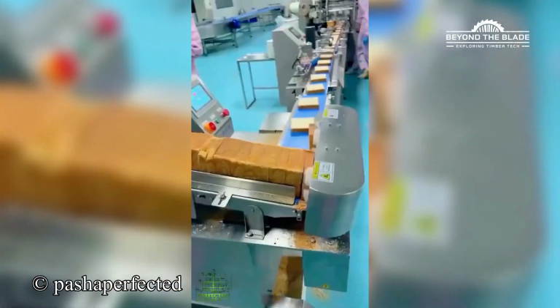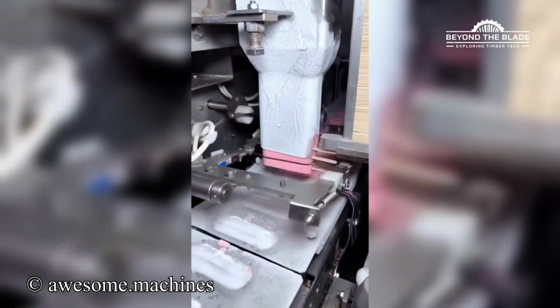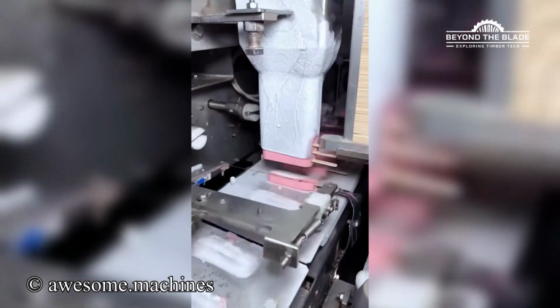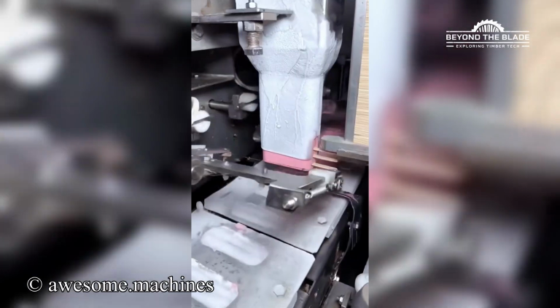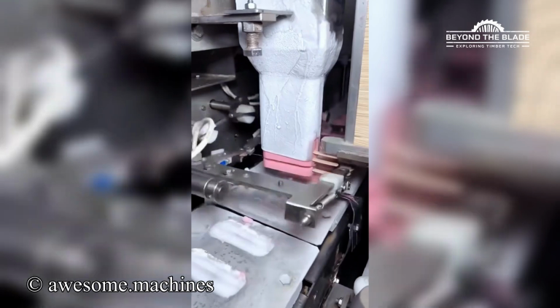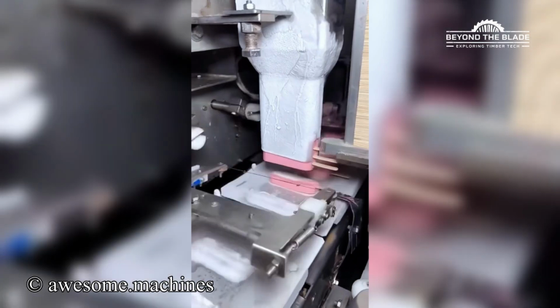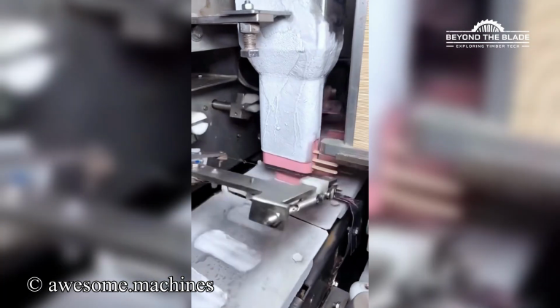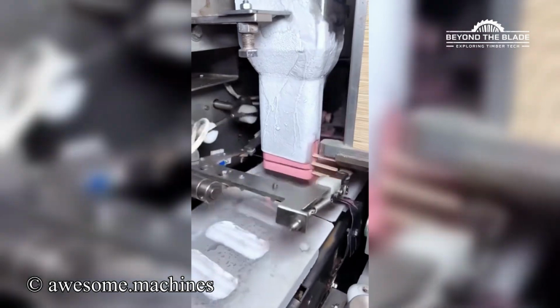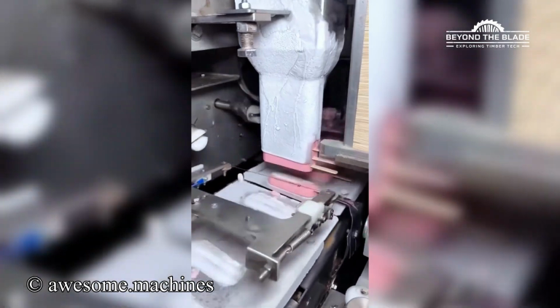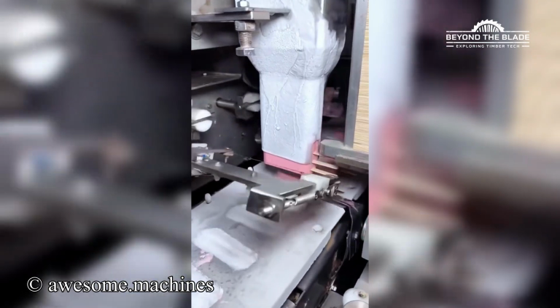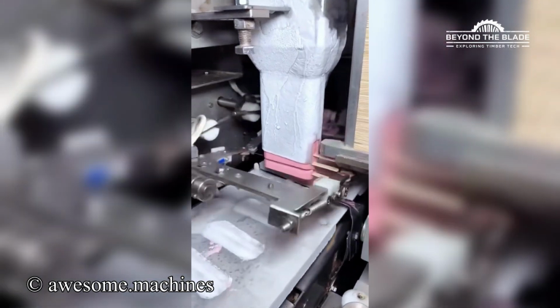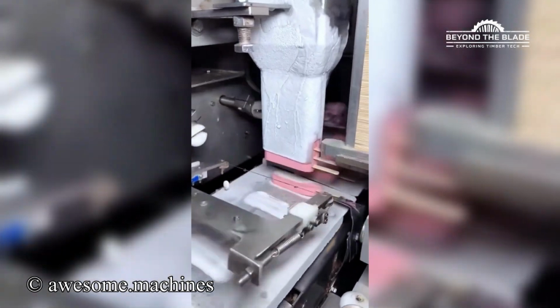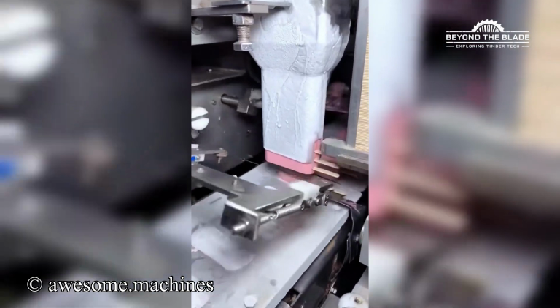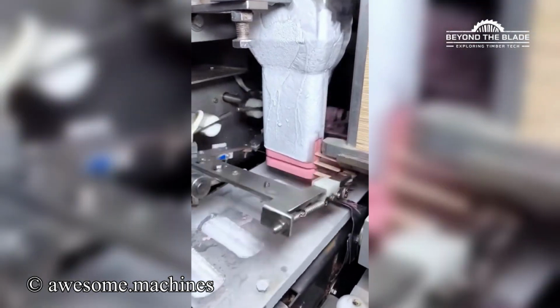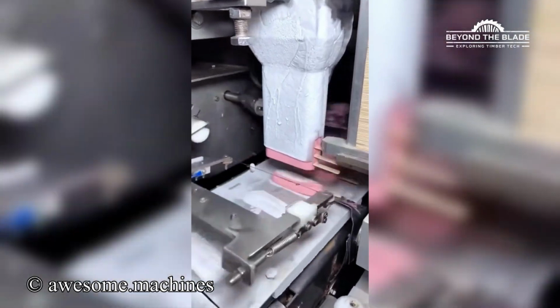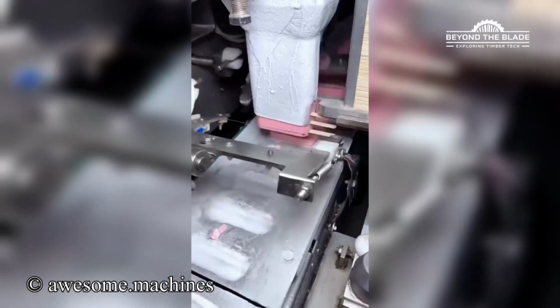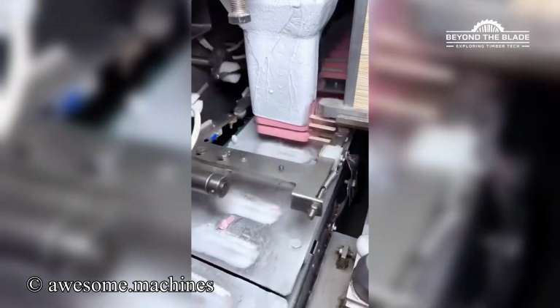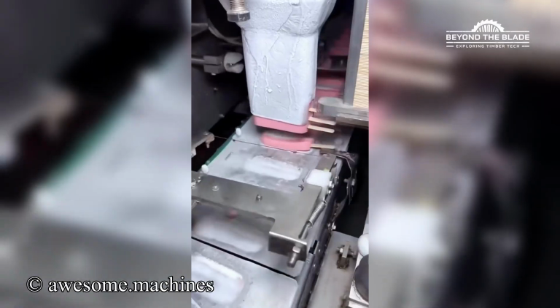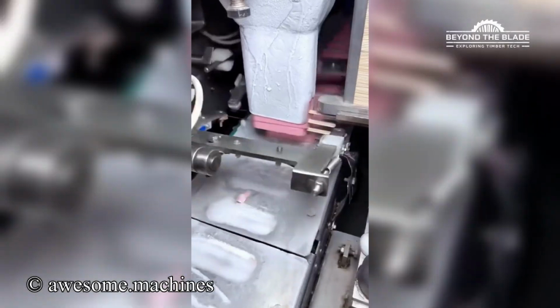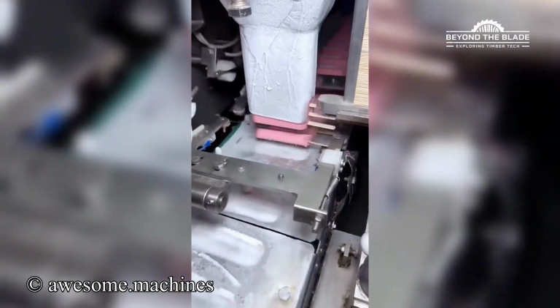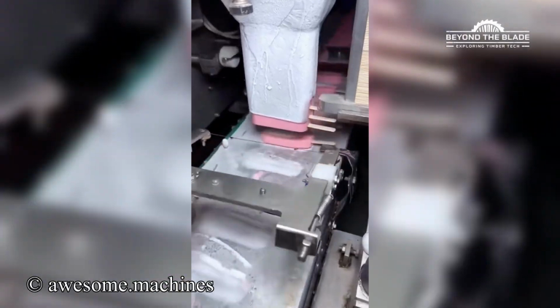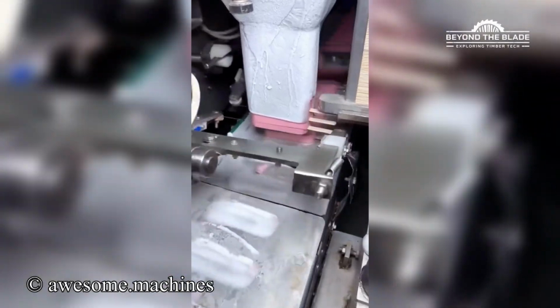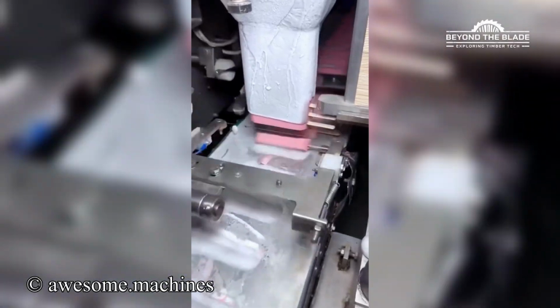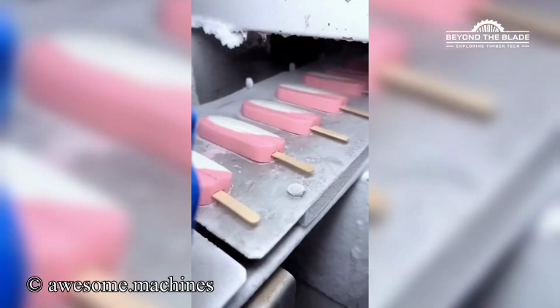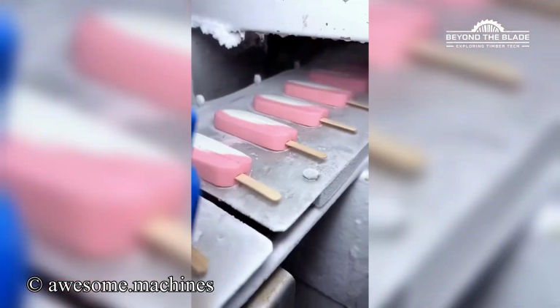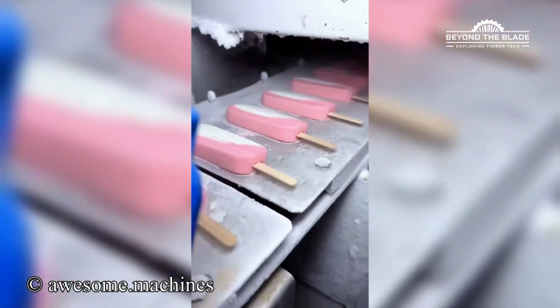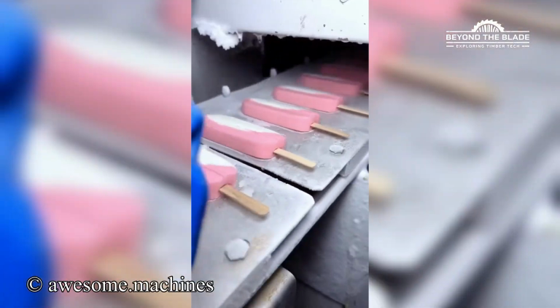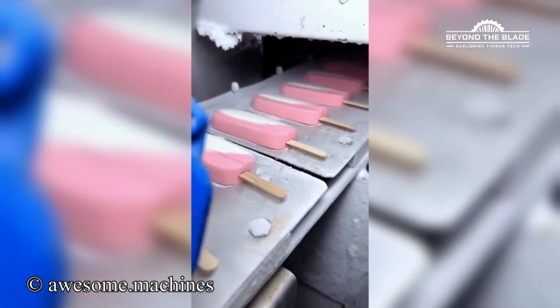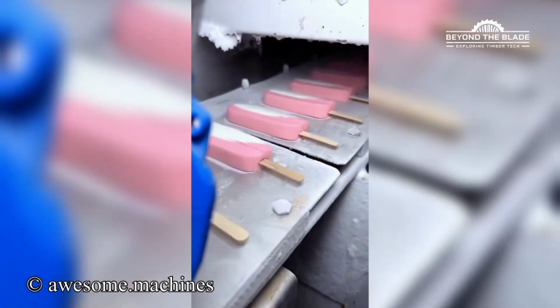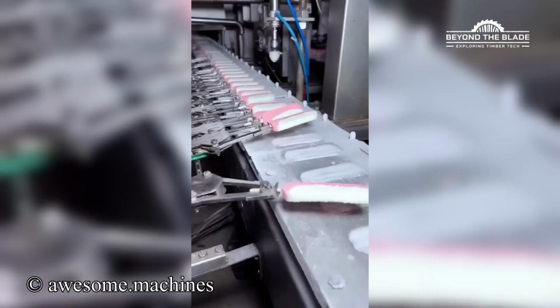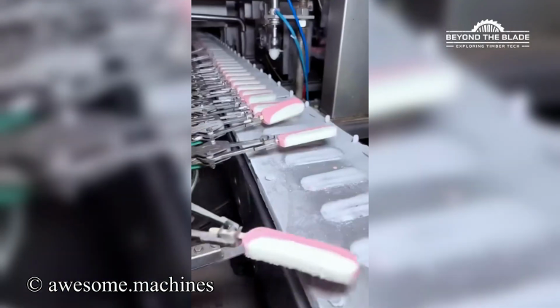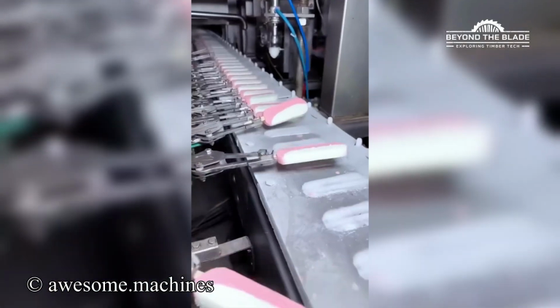This machine's basically the VIP of the ice cream world. Slice, dip and pack it like a pro.